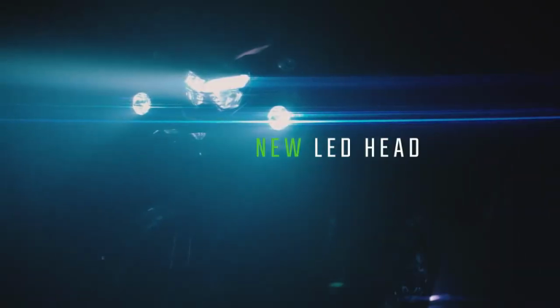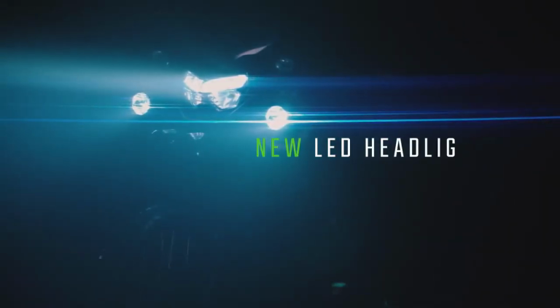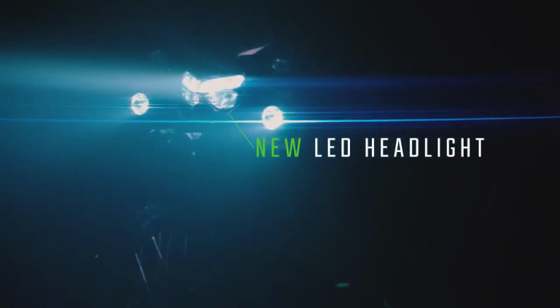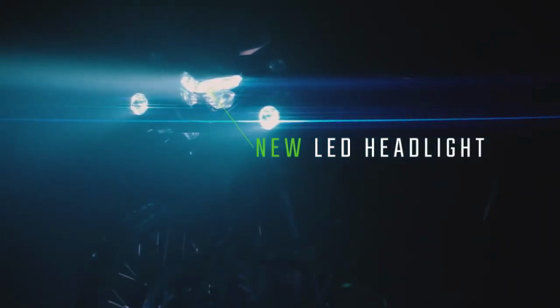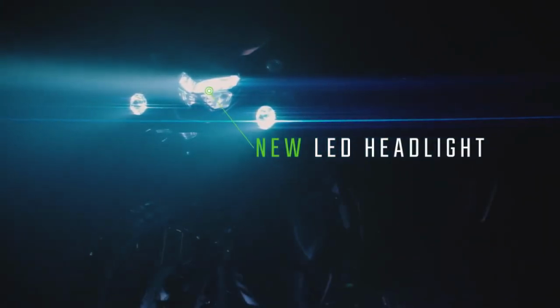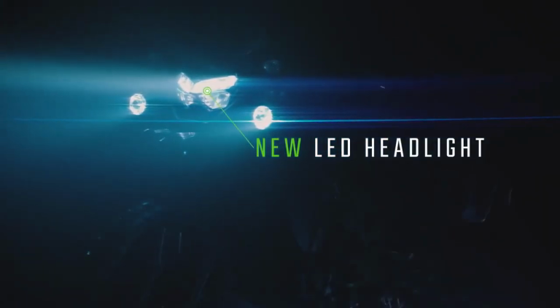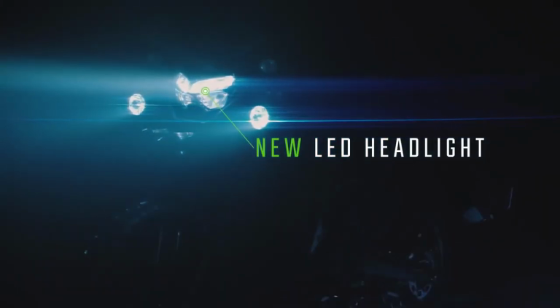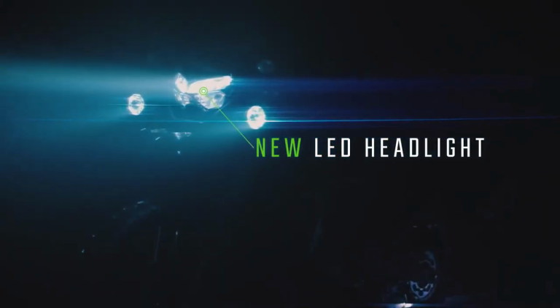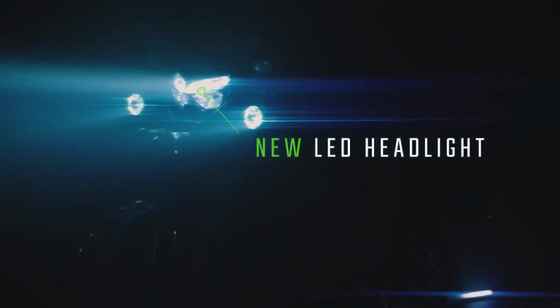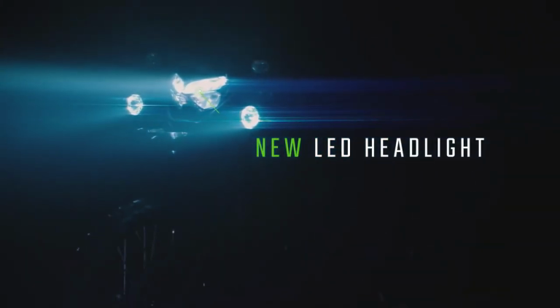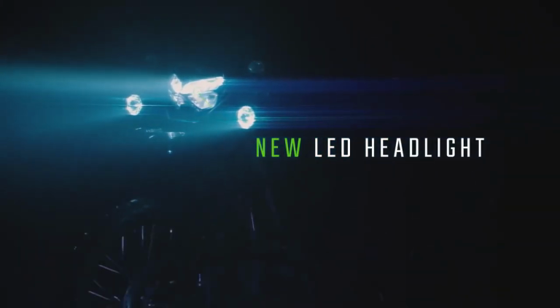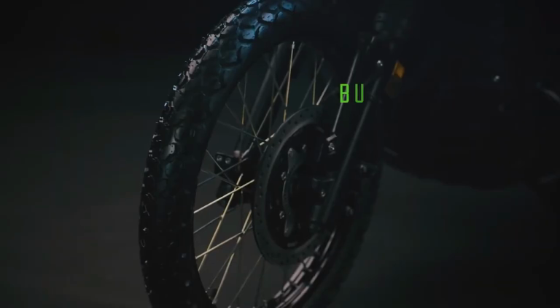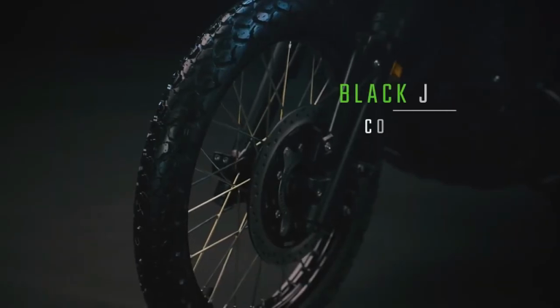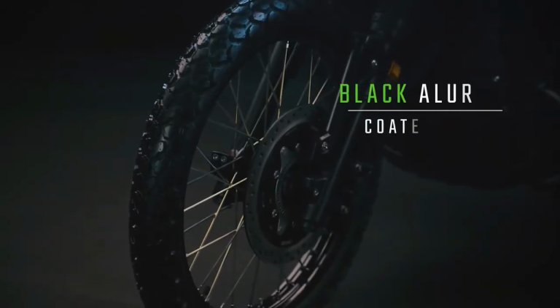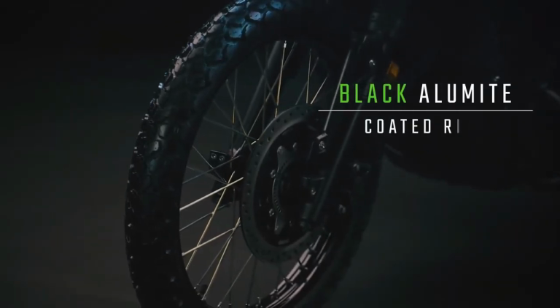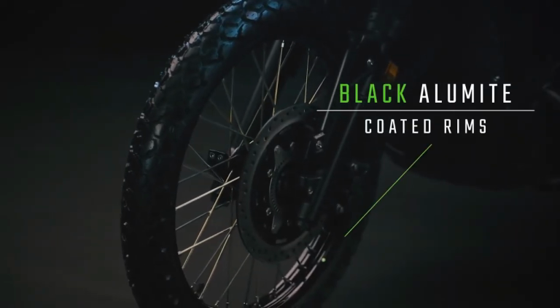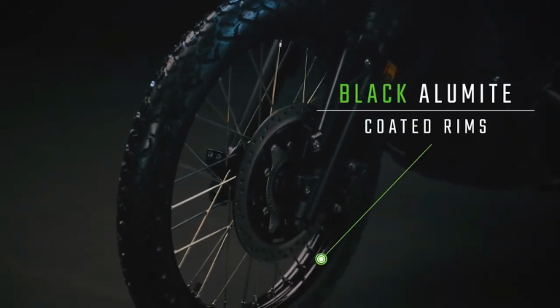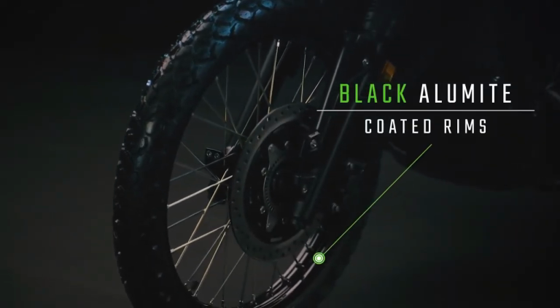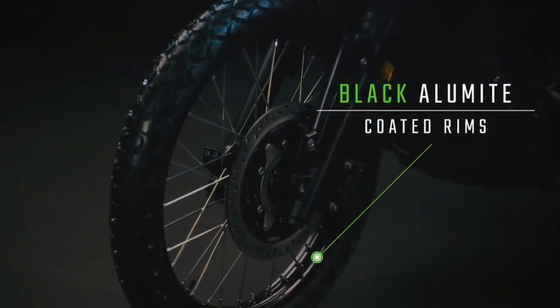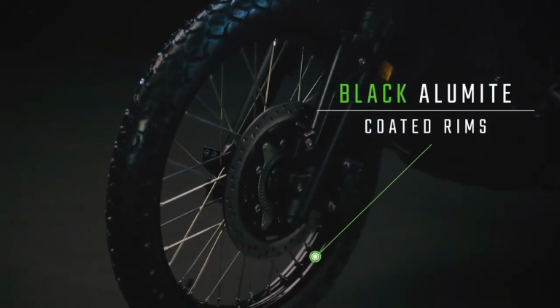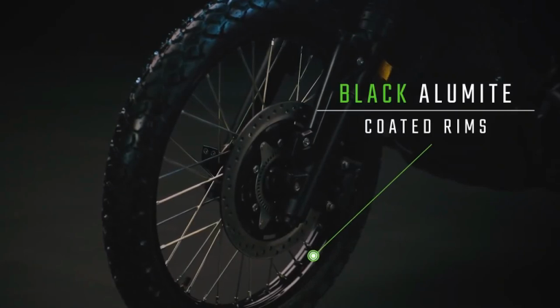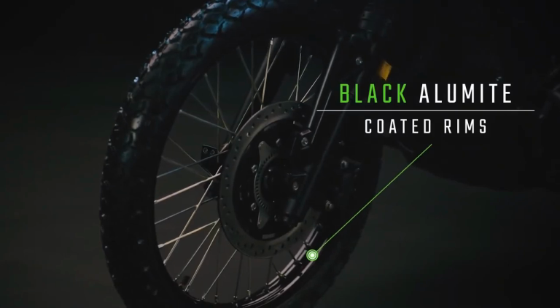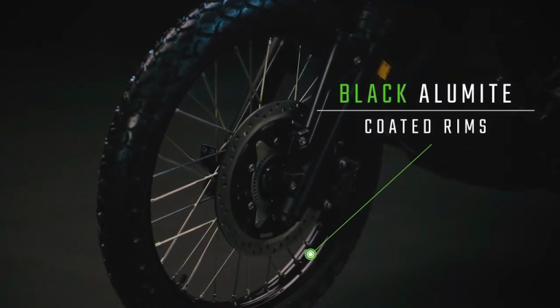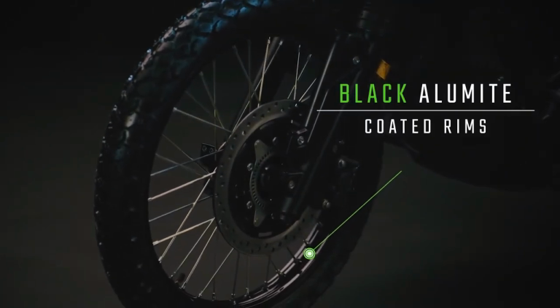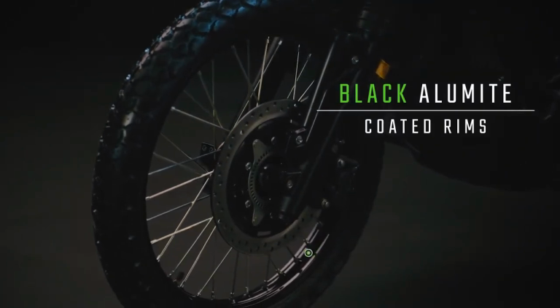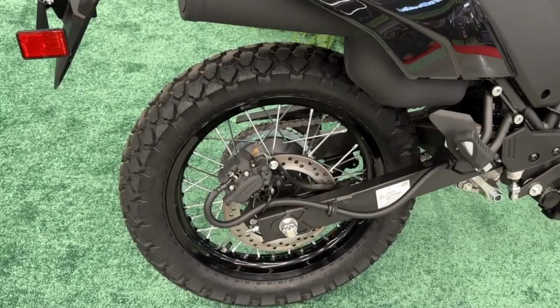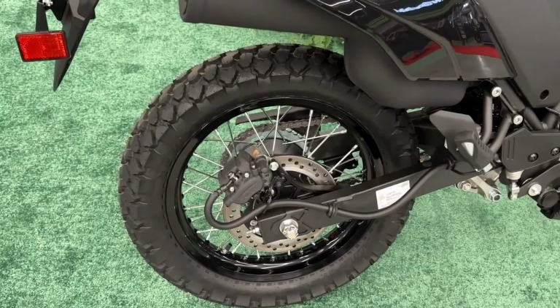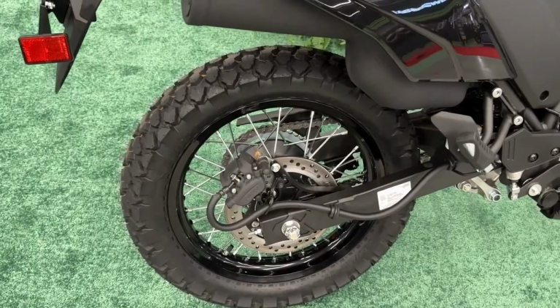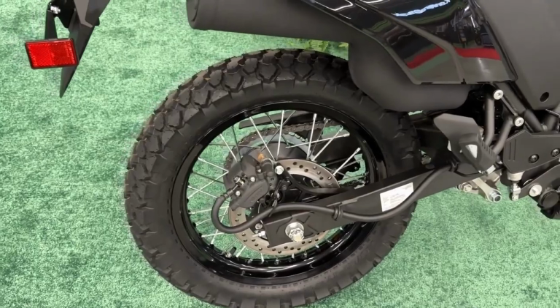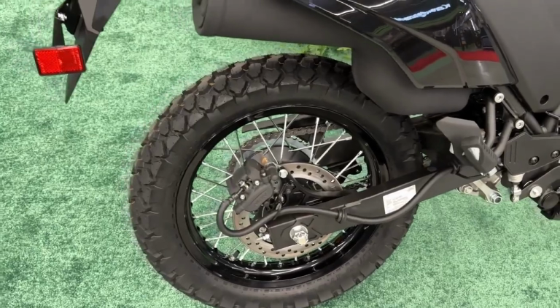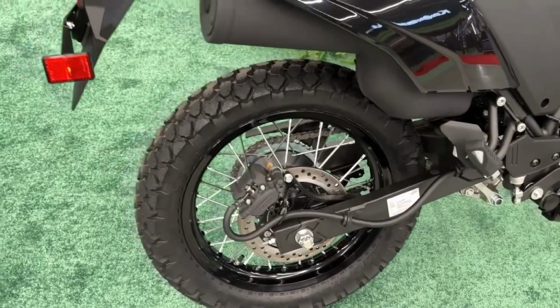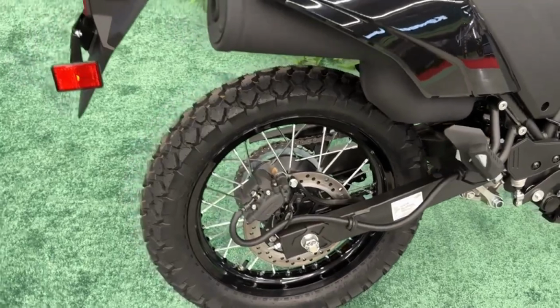No matter what type of motorcycle you're looking for, Kawasaki's 2024 lineup has the model for you, as it welcomes the return of several retro sport models.